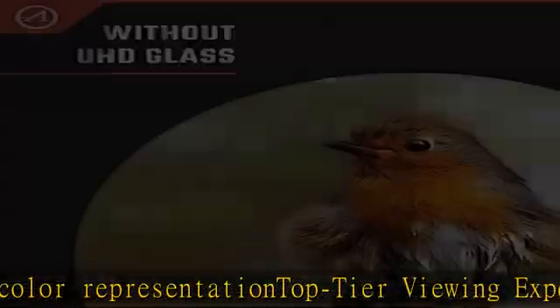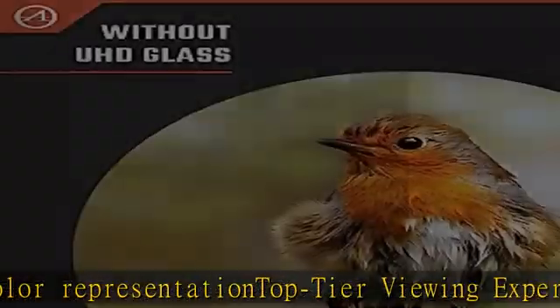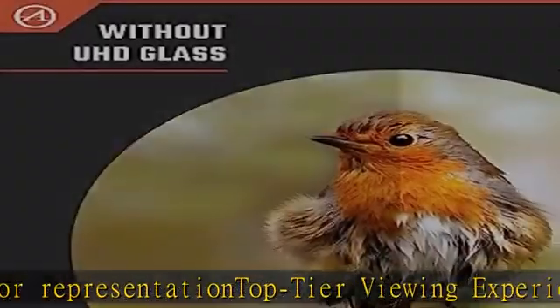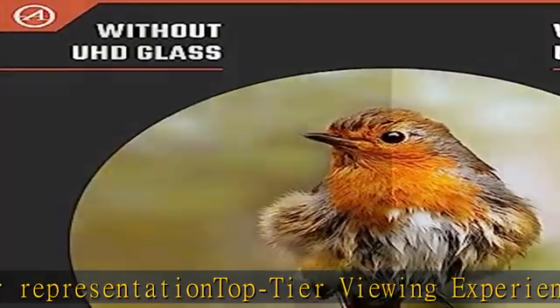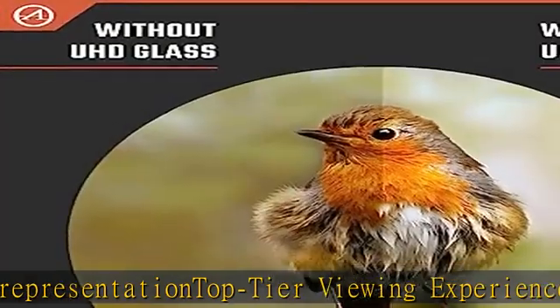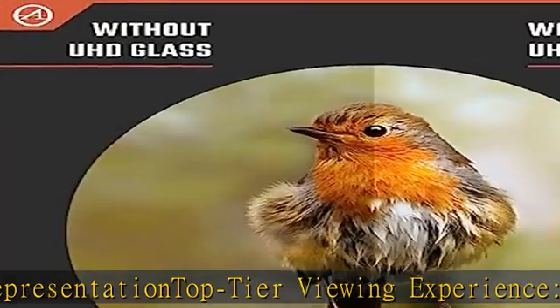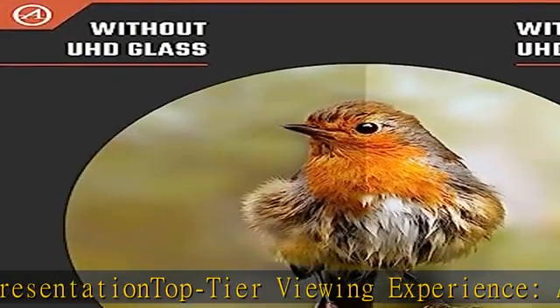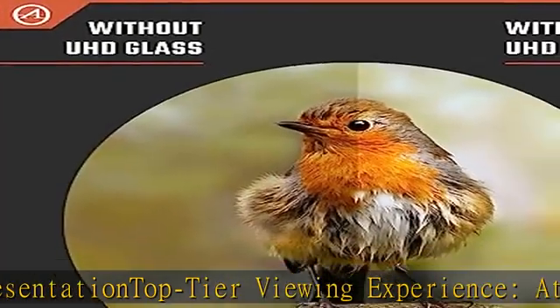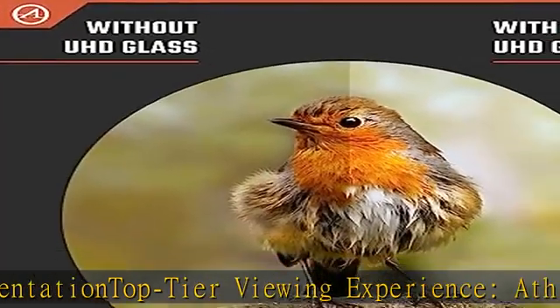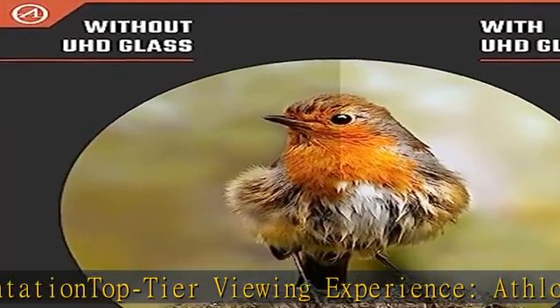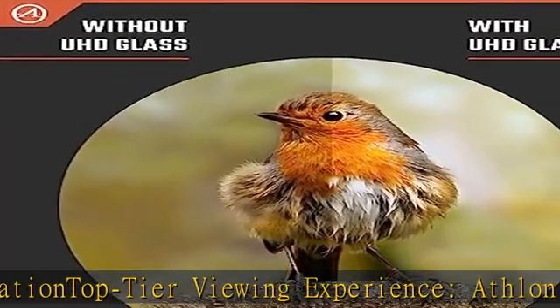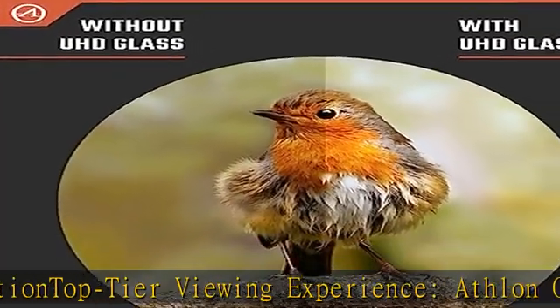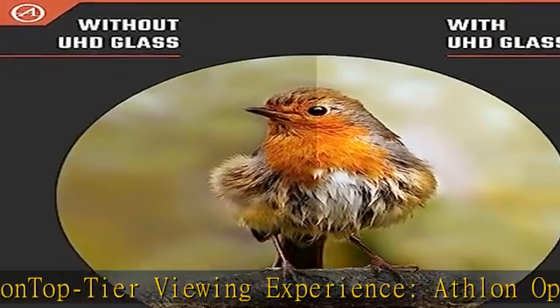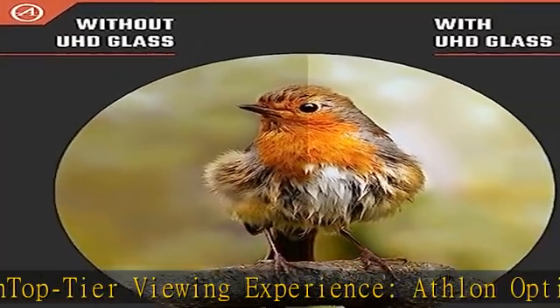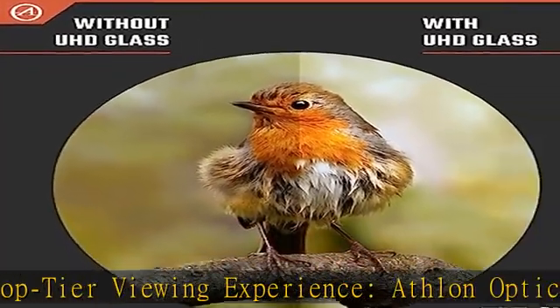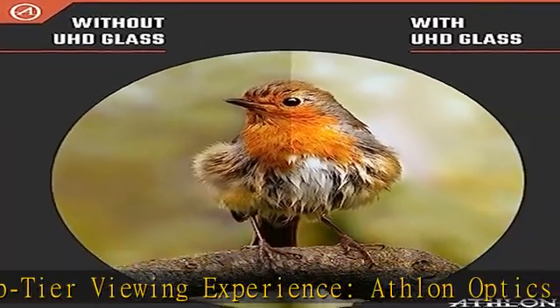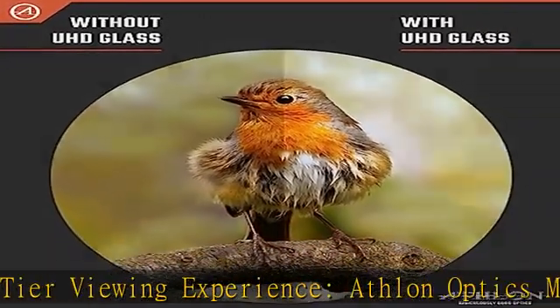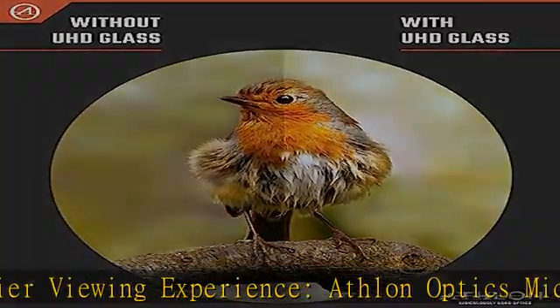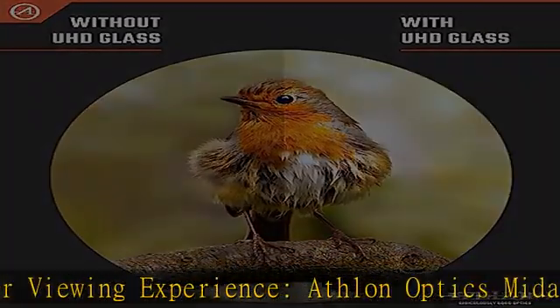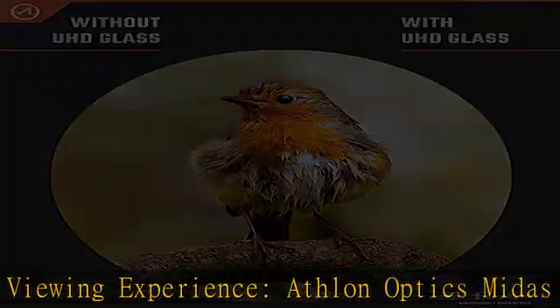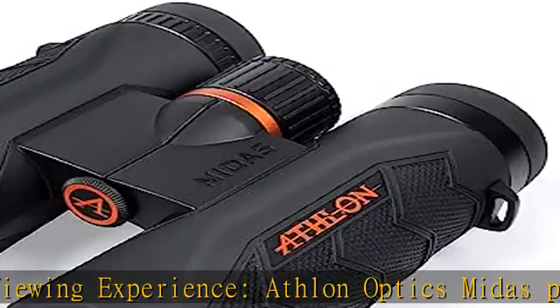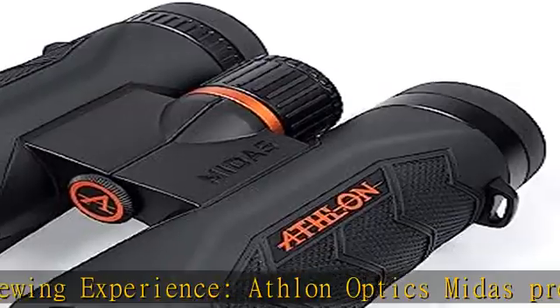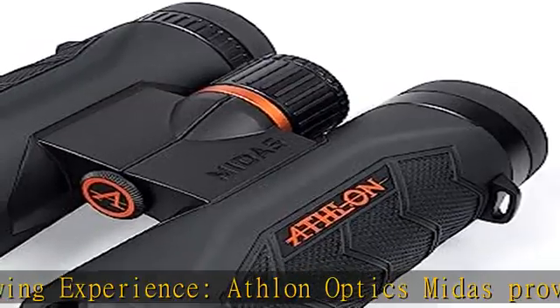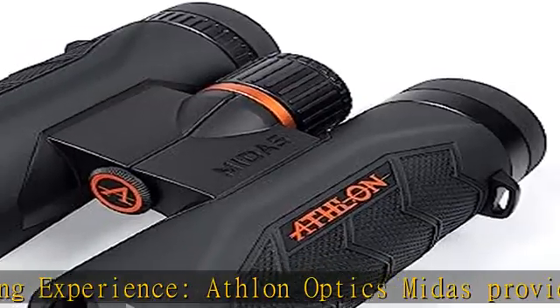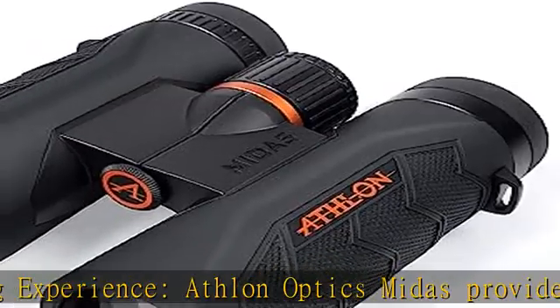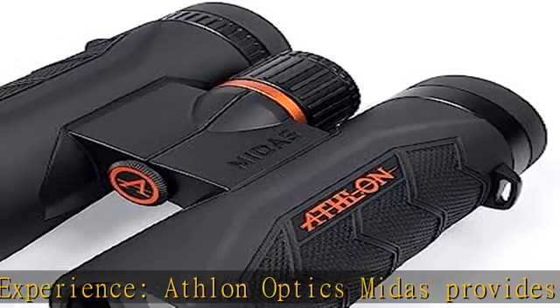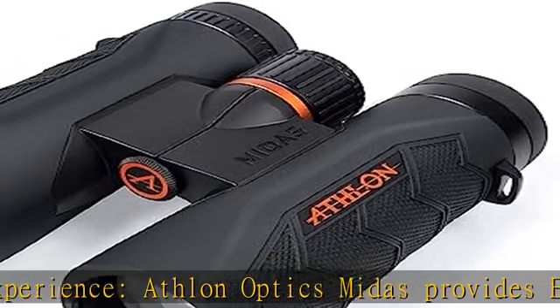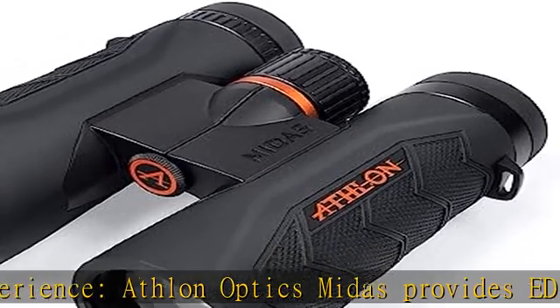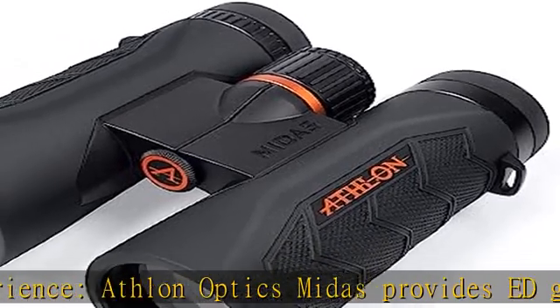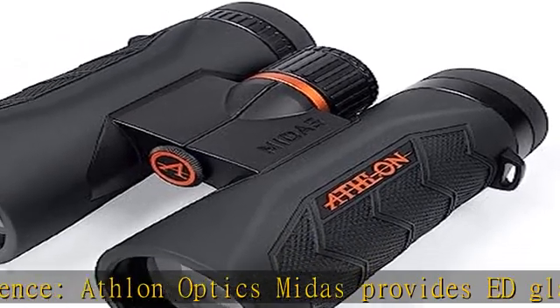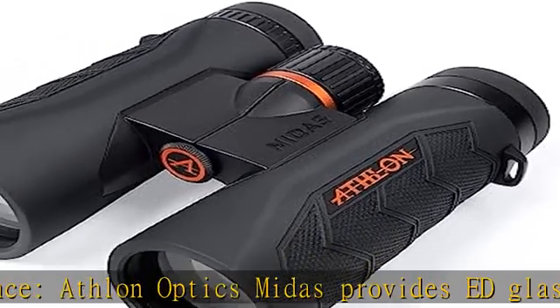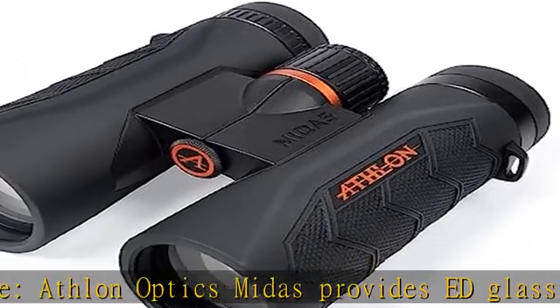Versatile use — use these binoculars for hunting, bird watching, stargazing, or as travel accessories, built for the outdoors.